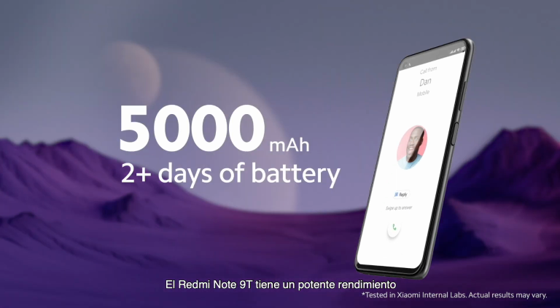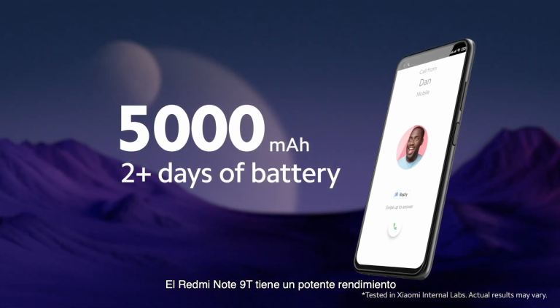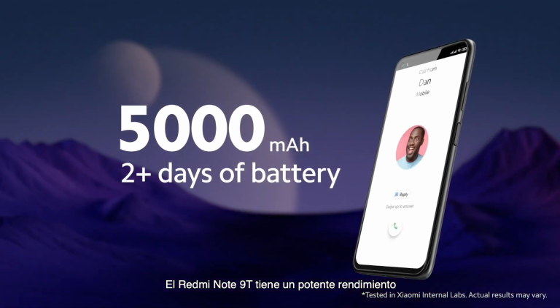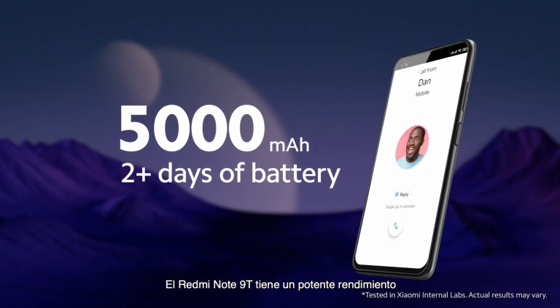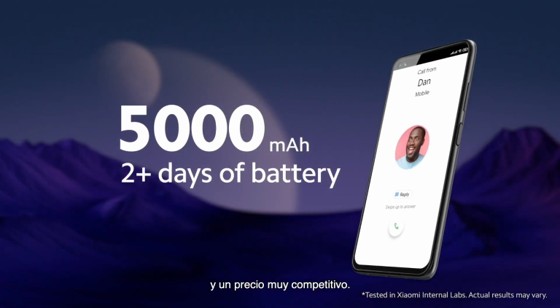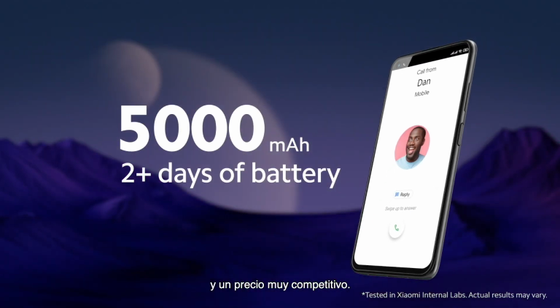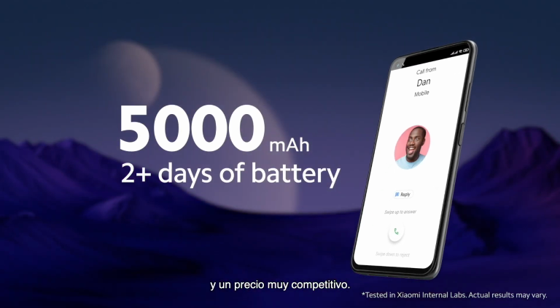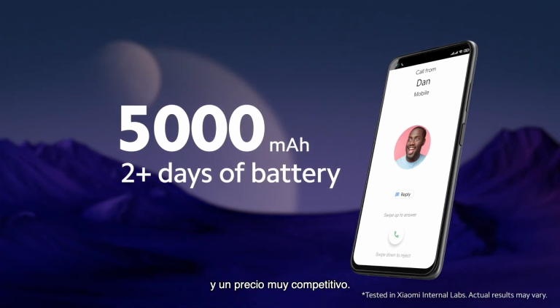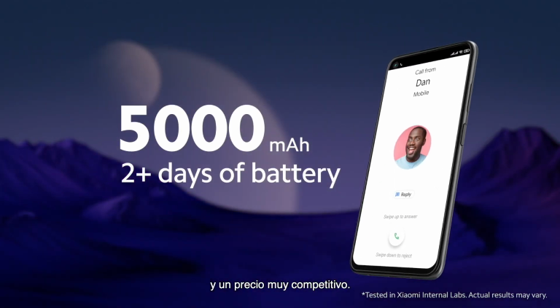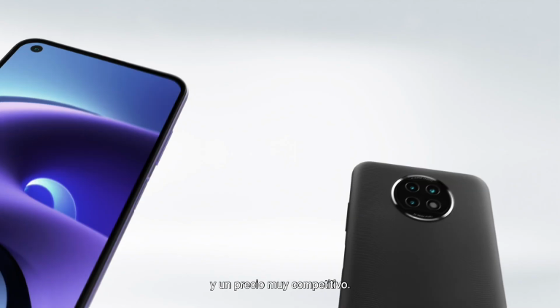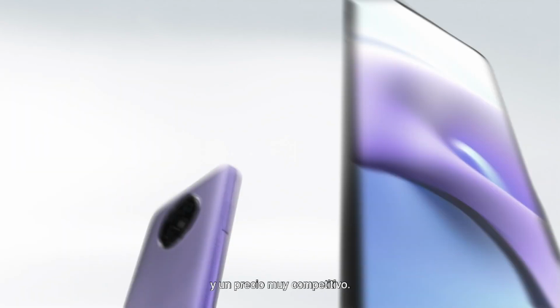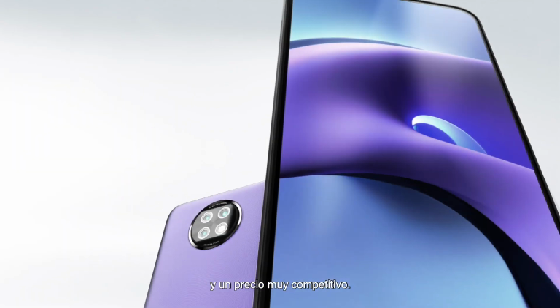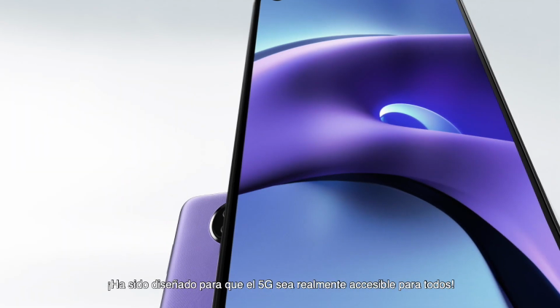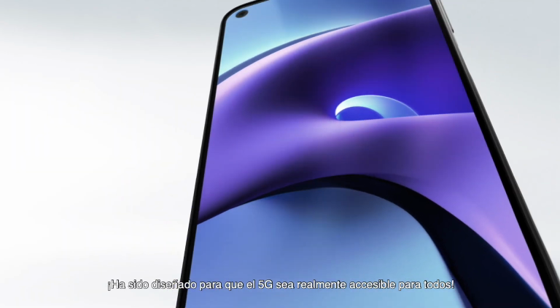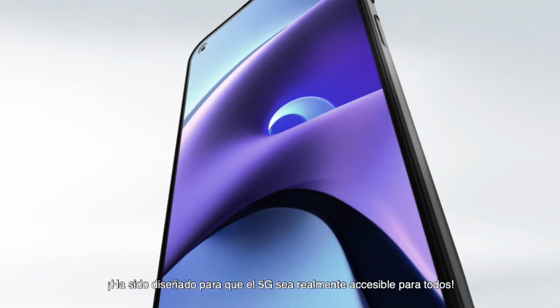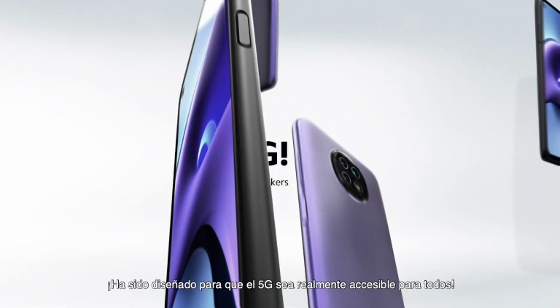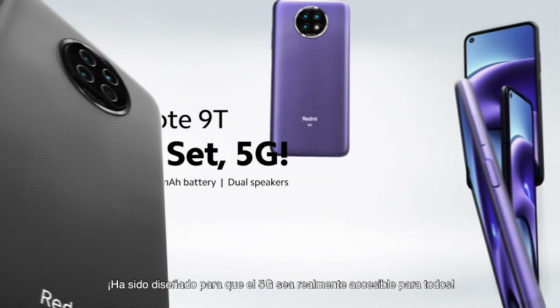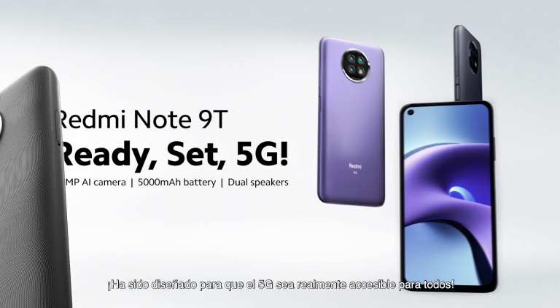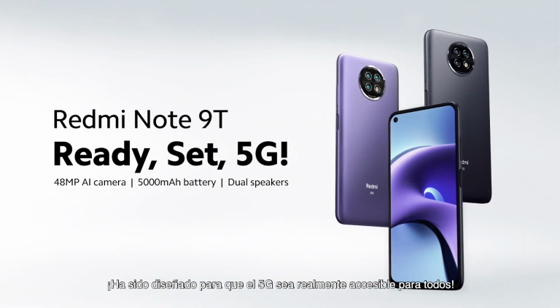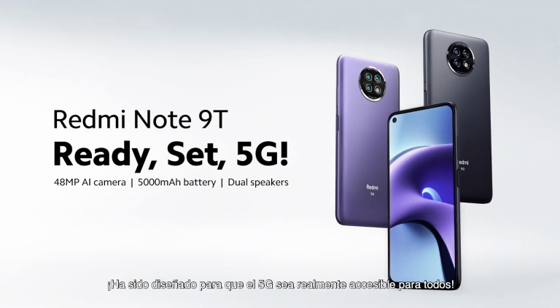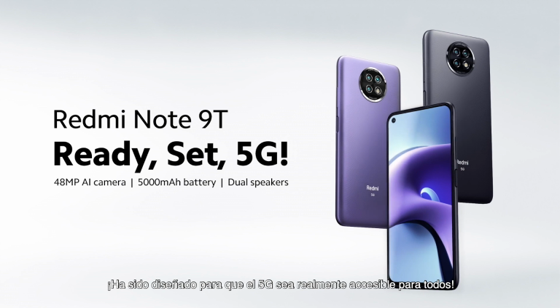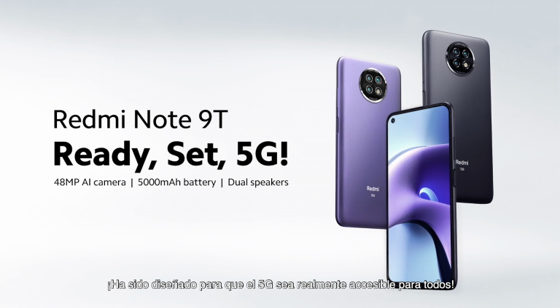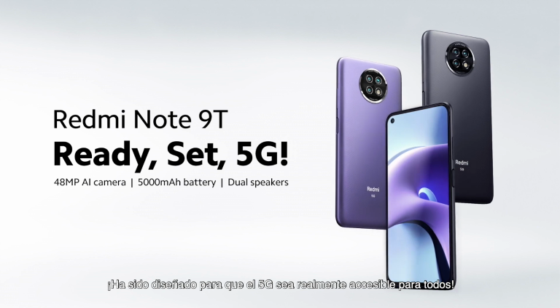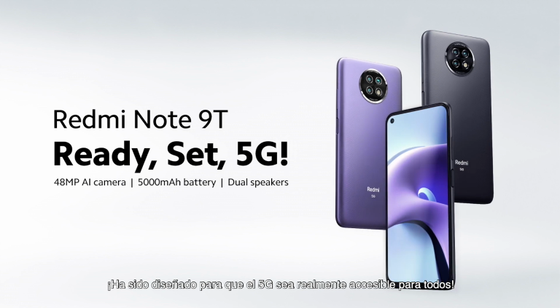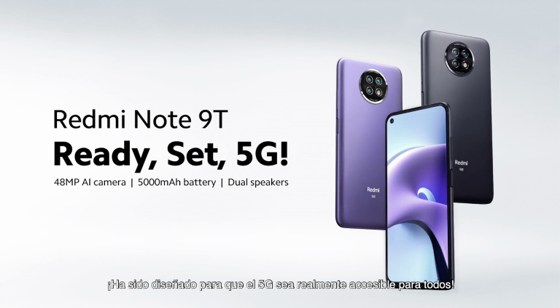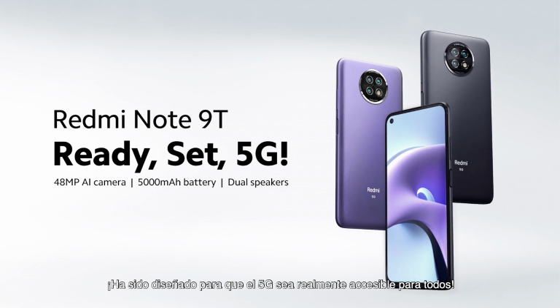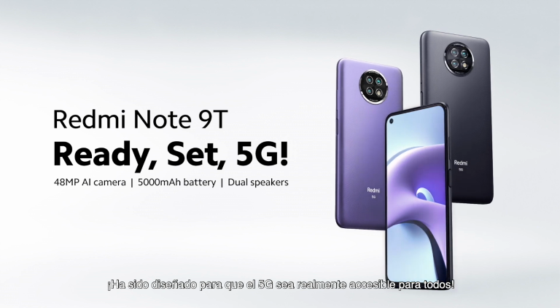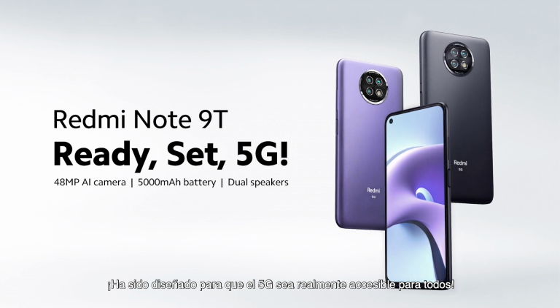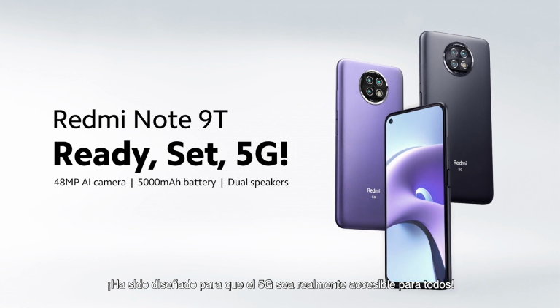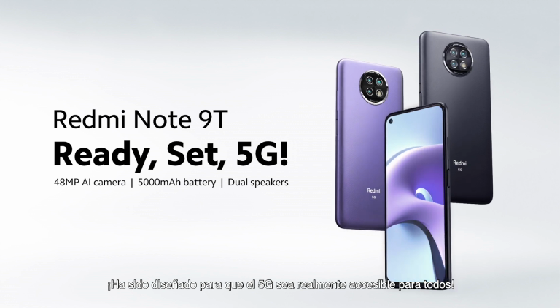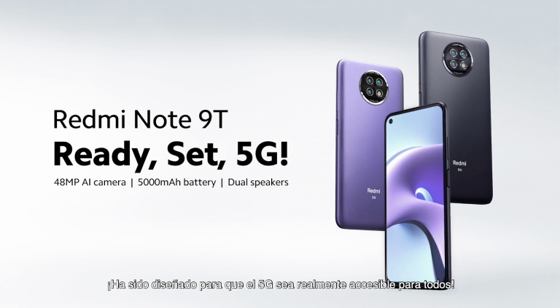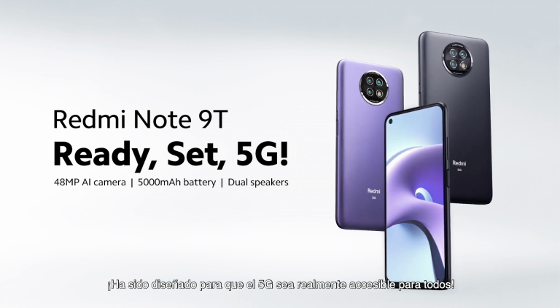The Redmi Note 9T has powerful performance and a very competitive price. It was designed to make 5G truly accessible to everyone.